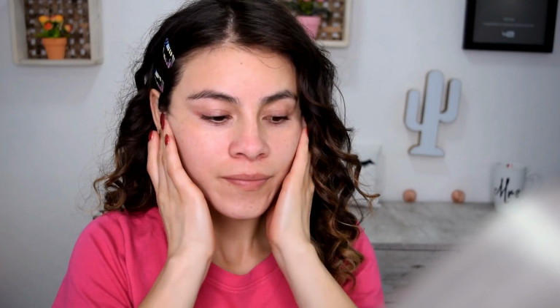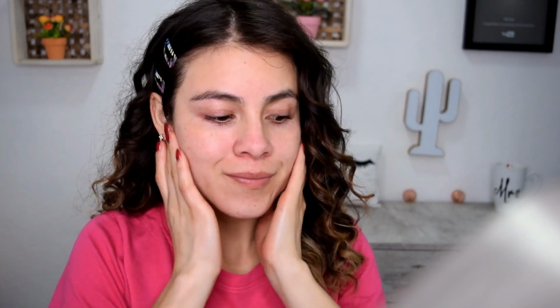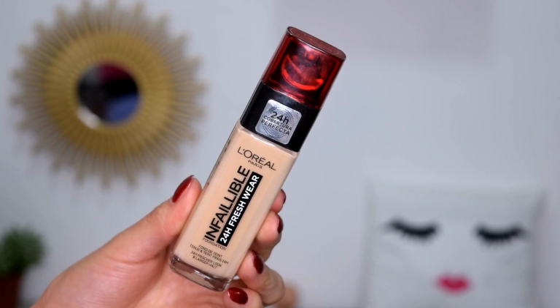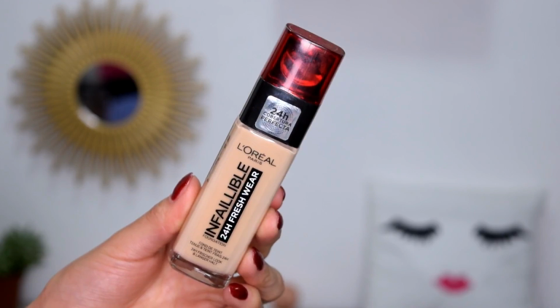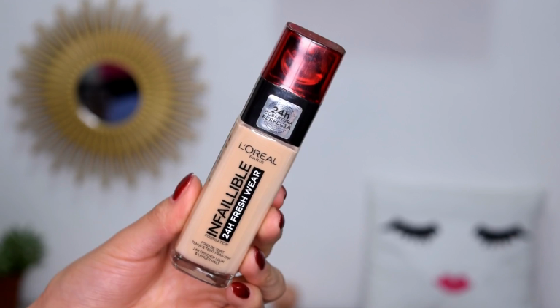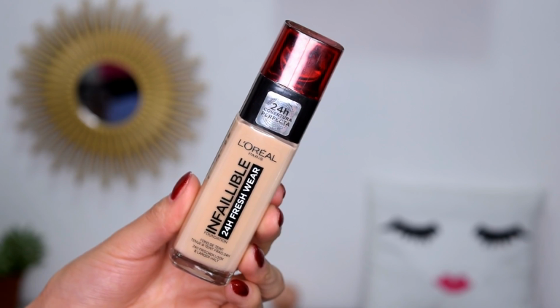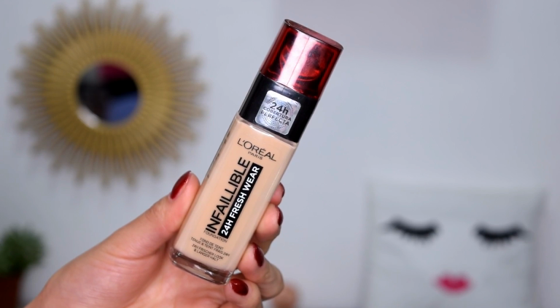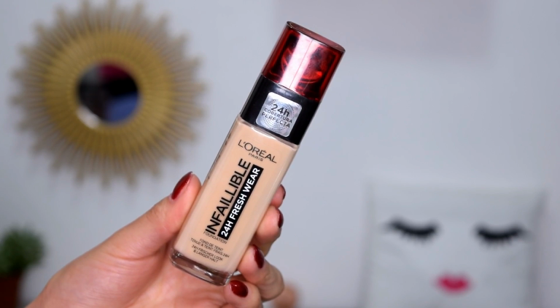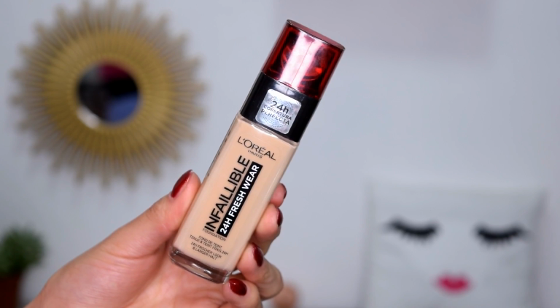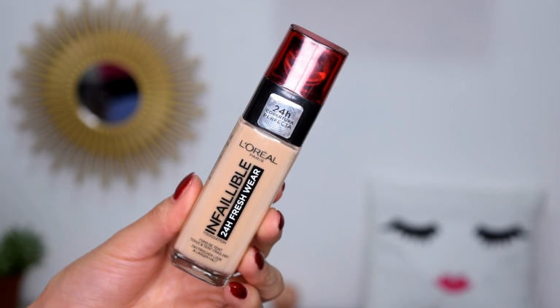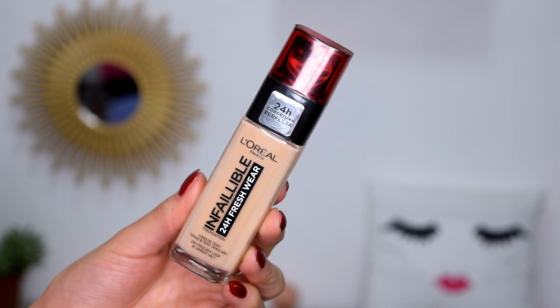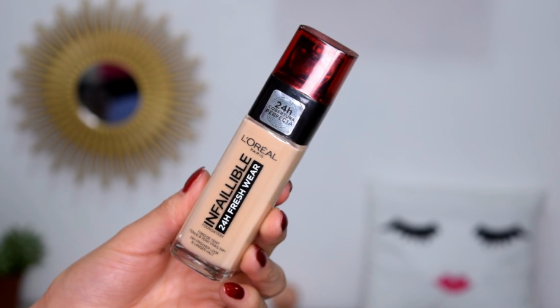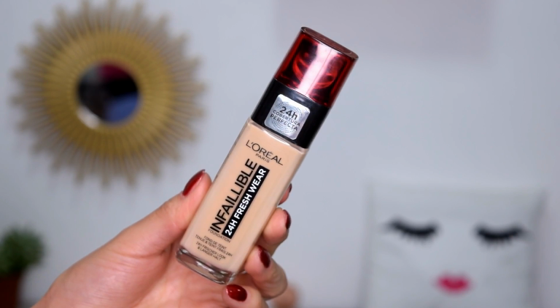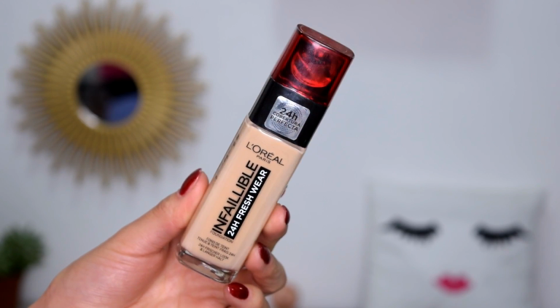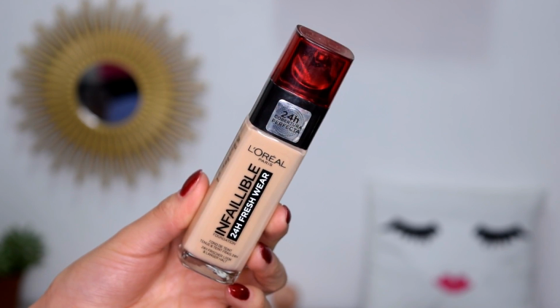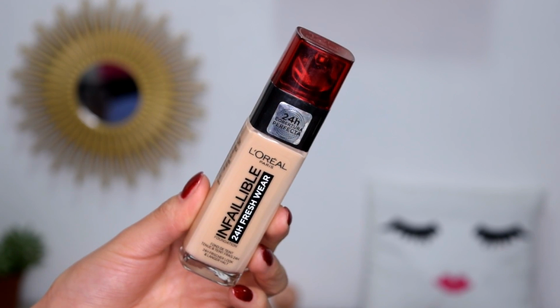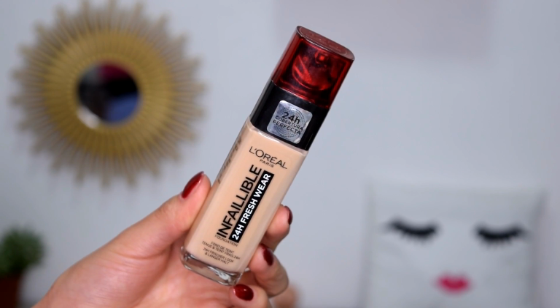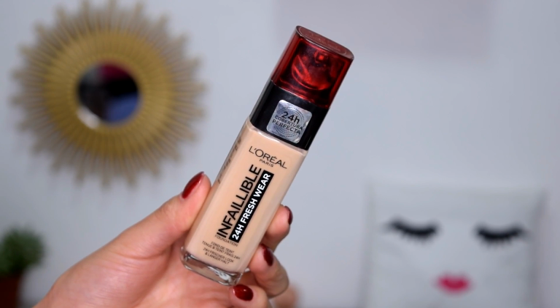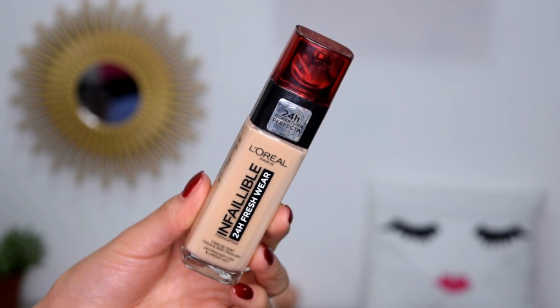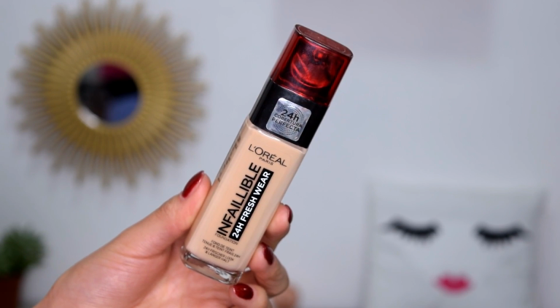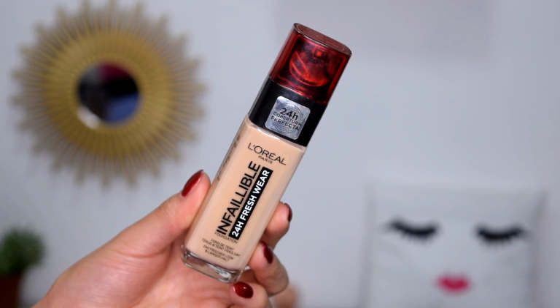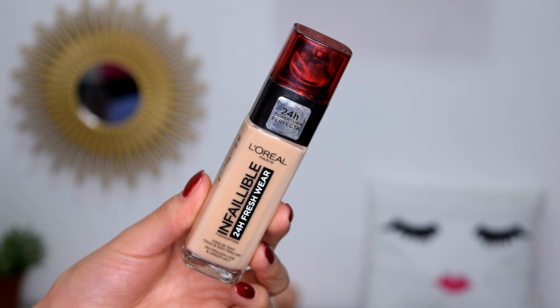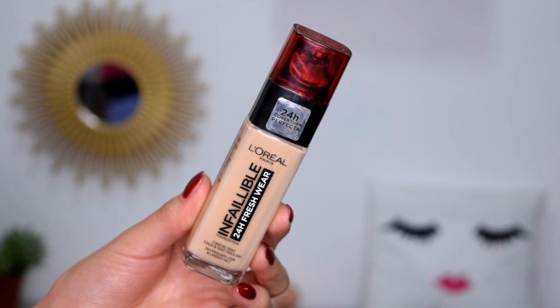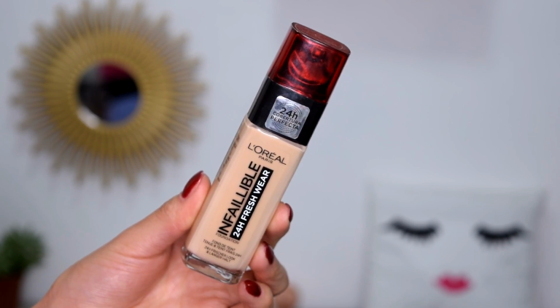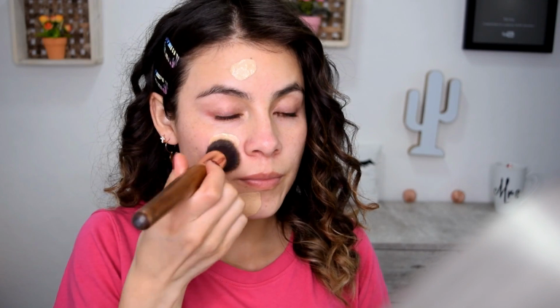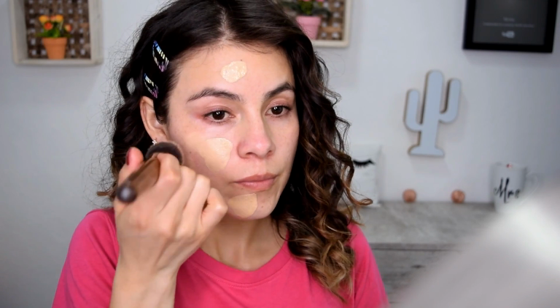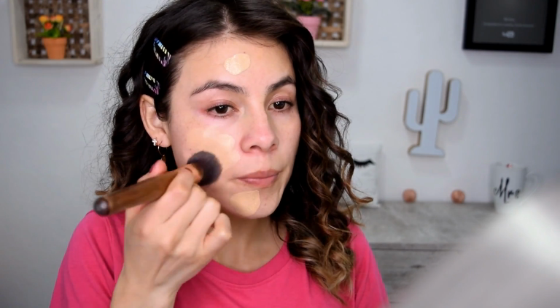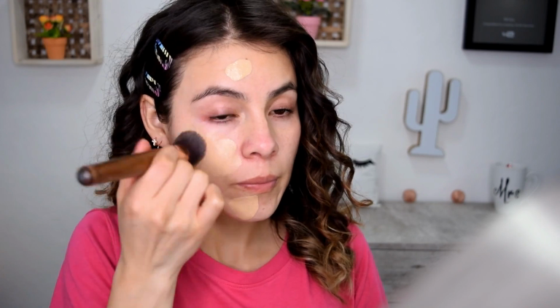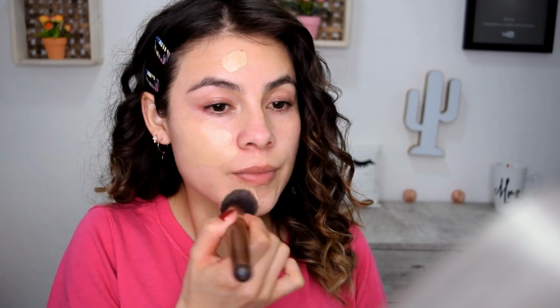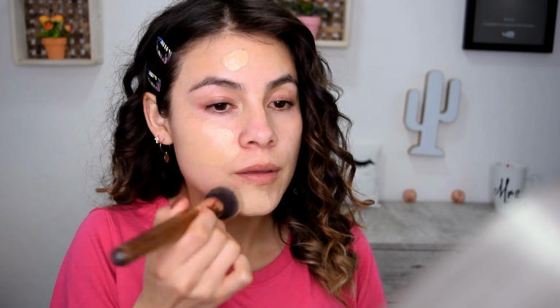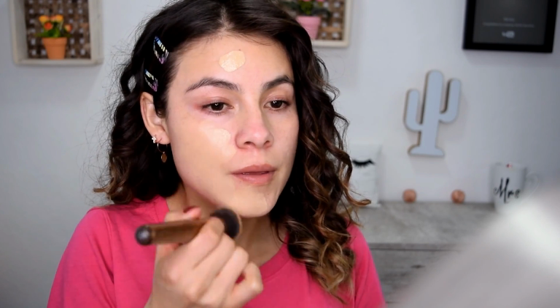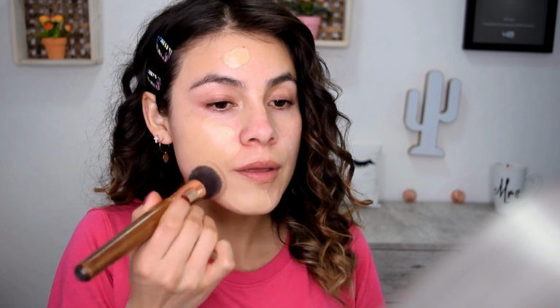La base que voy a utilizar es Infallible 24 Fresh Wear, porque es una base que me va a durar mucho tiempo.